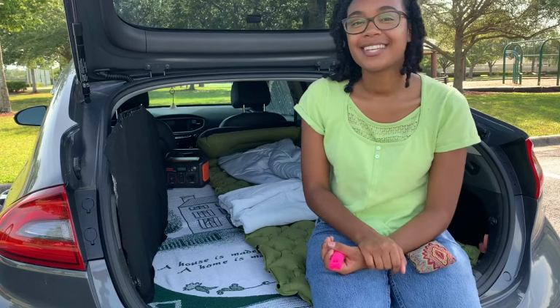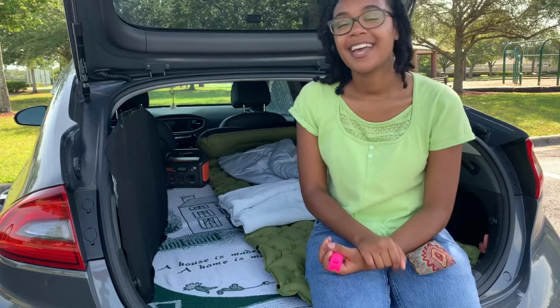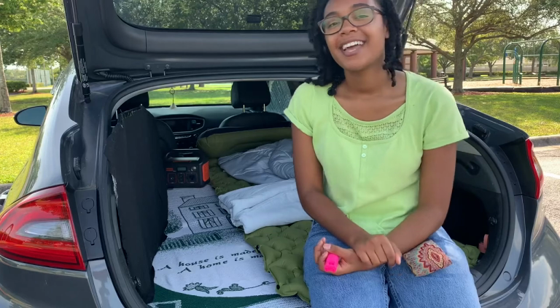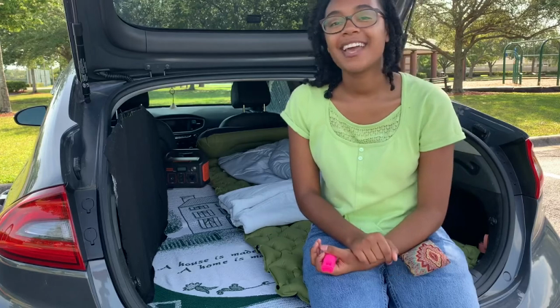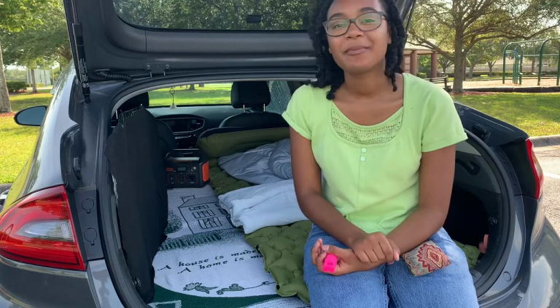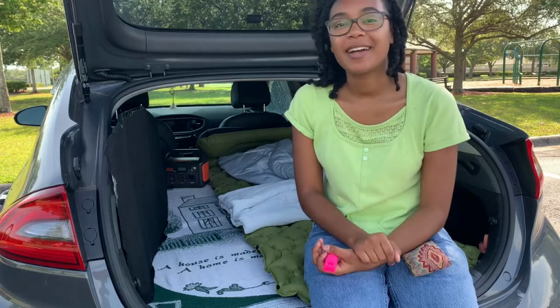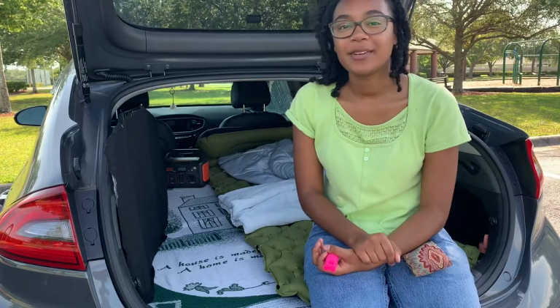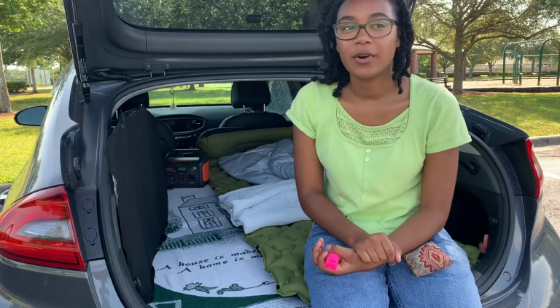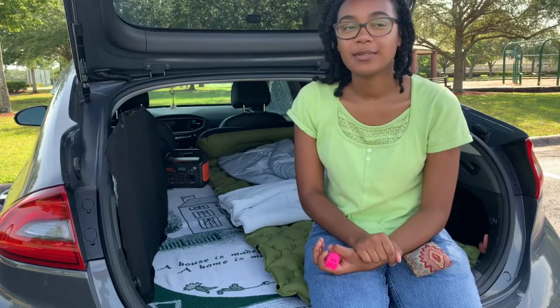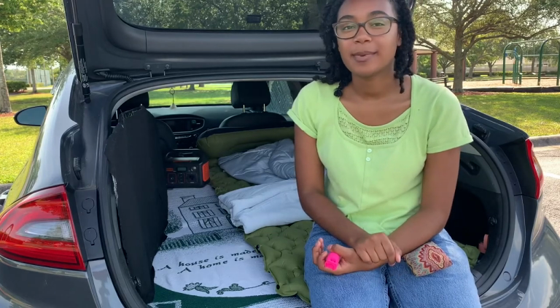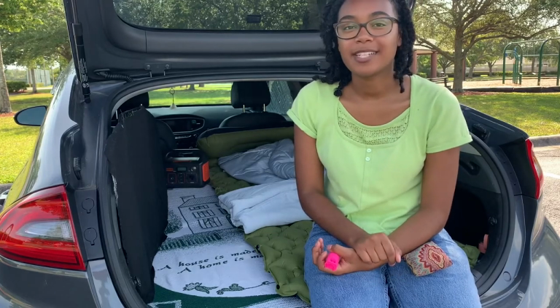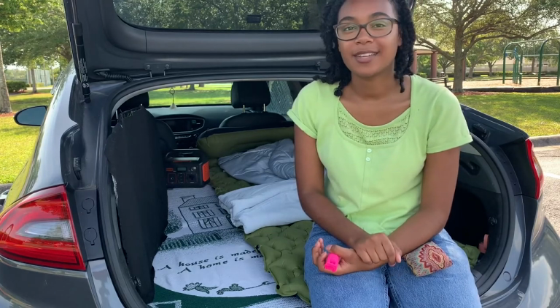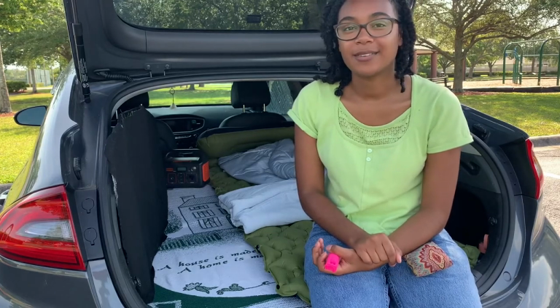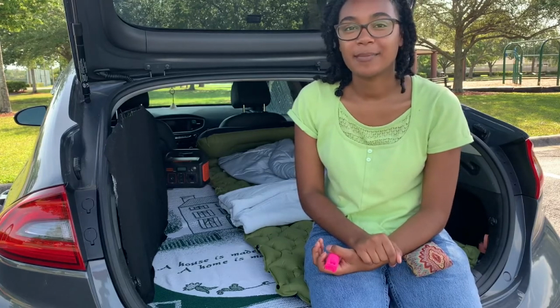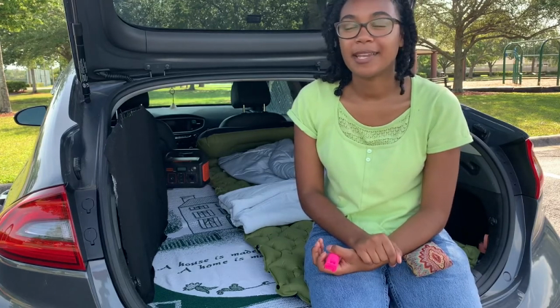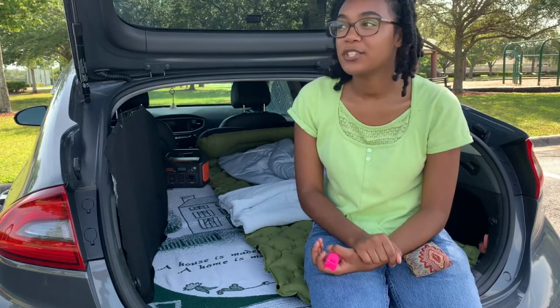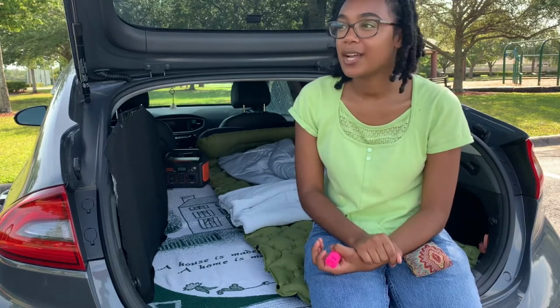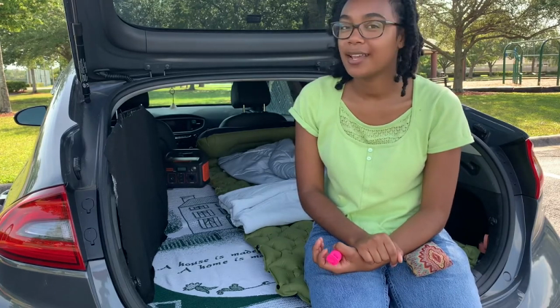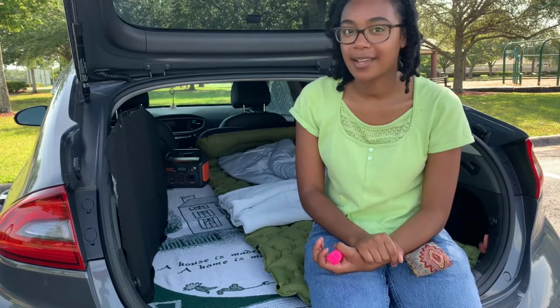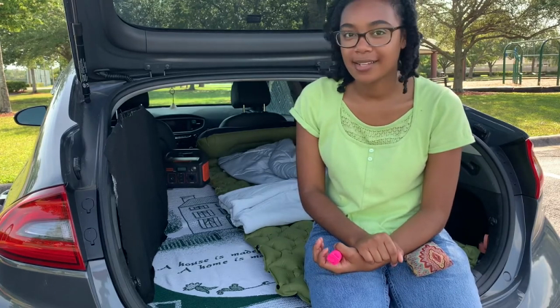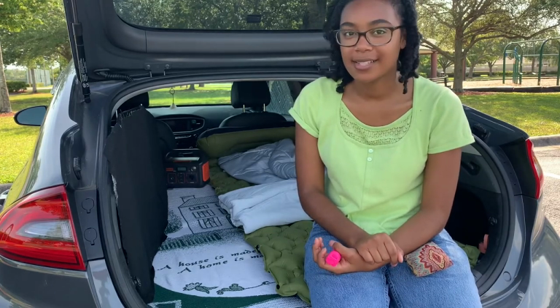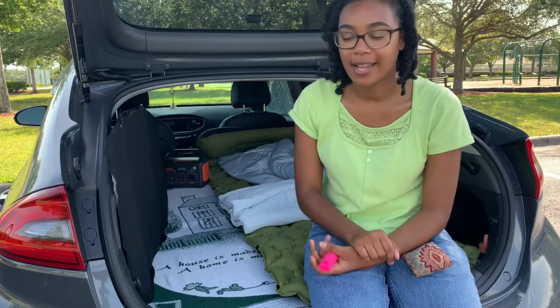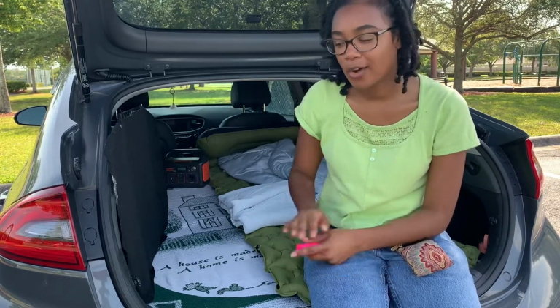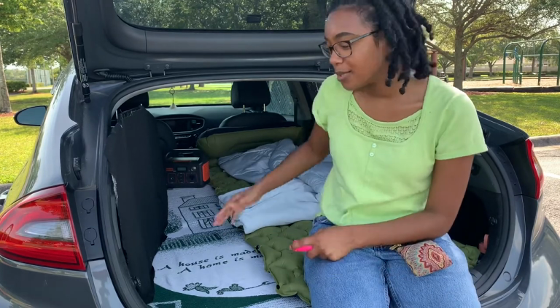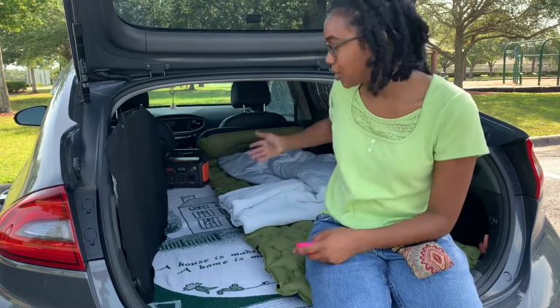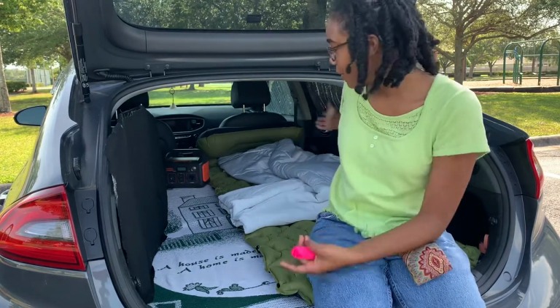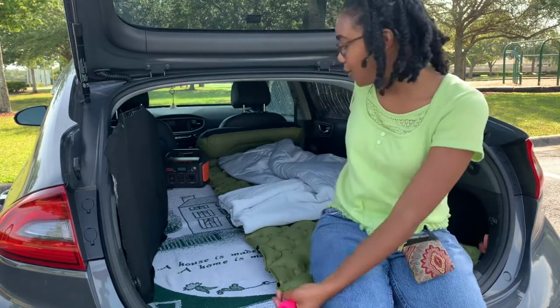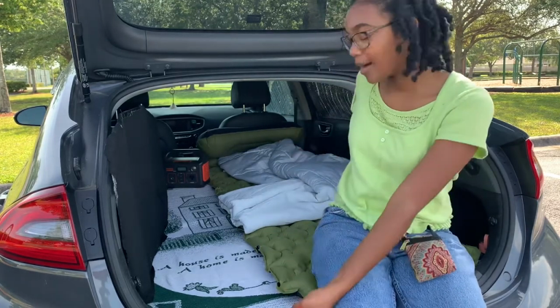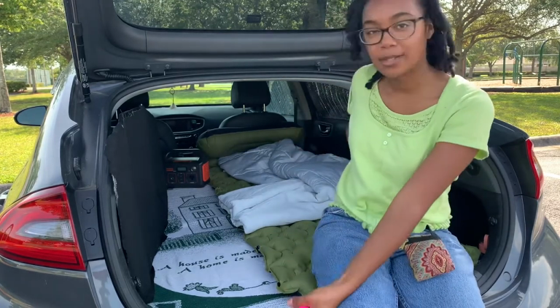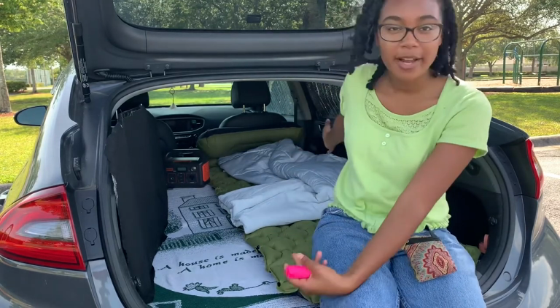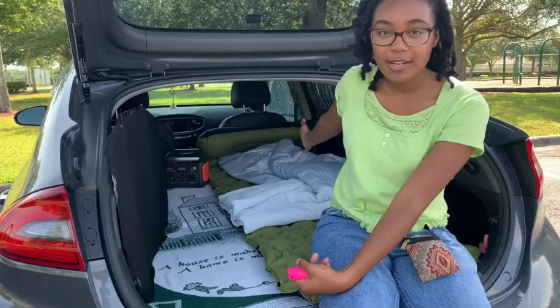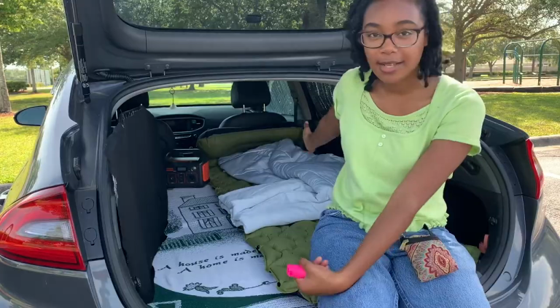Hey everybody, welcome to my channel. My name is Jeanne and today I will be showing you guys my car setup.